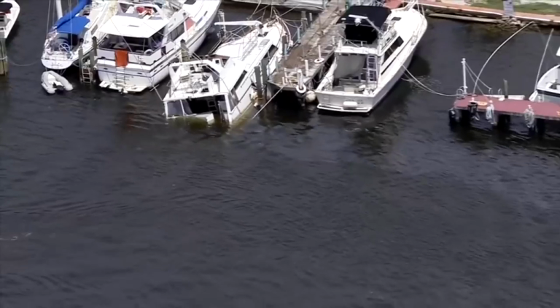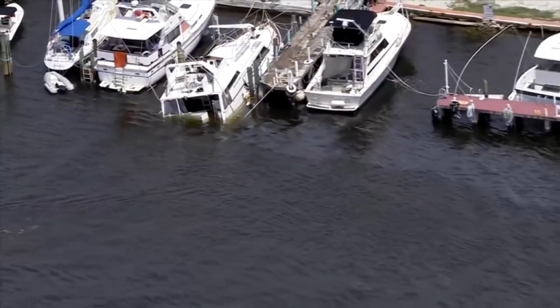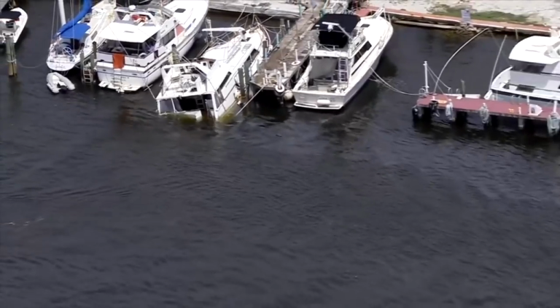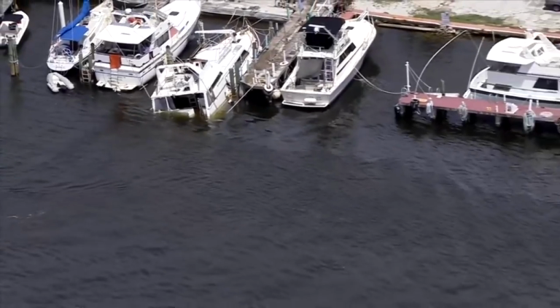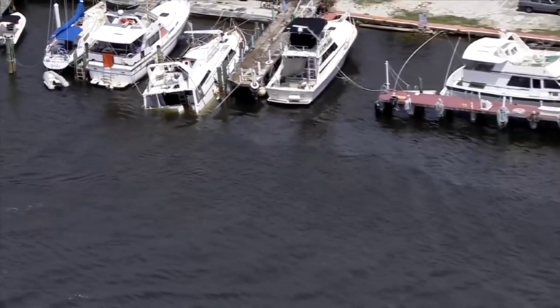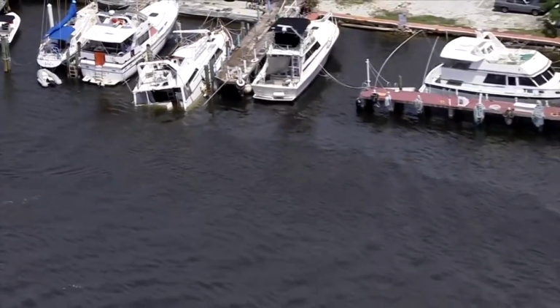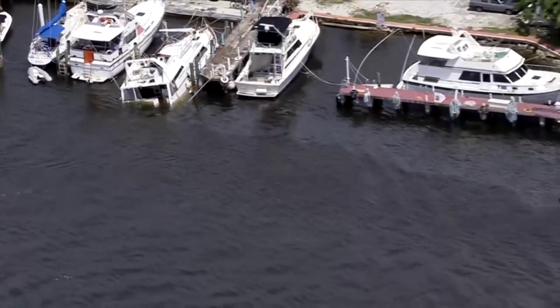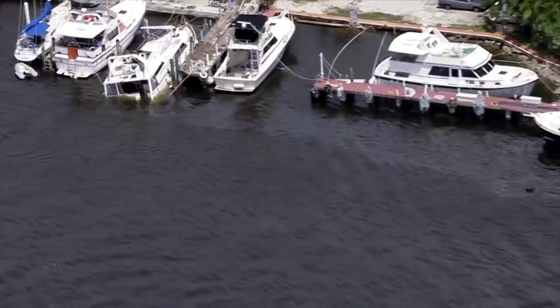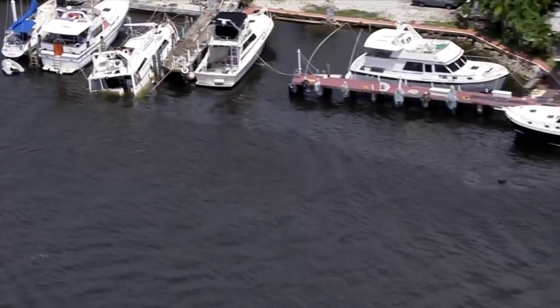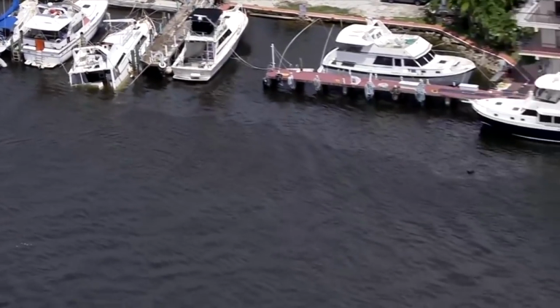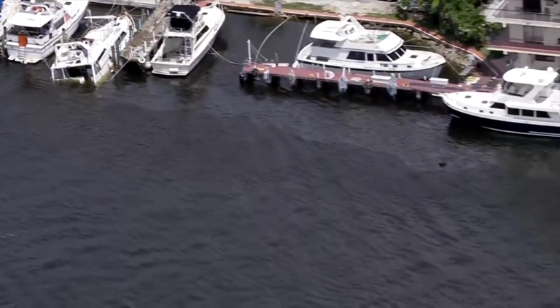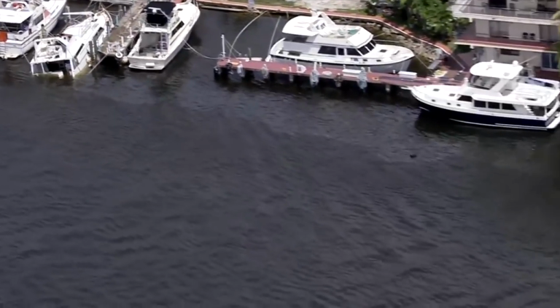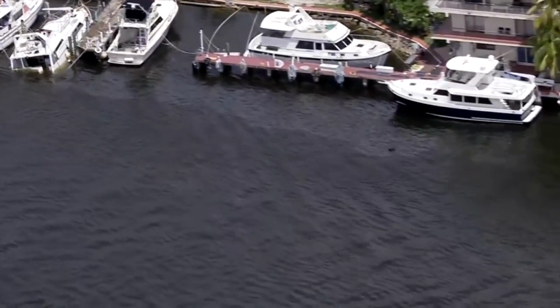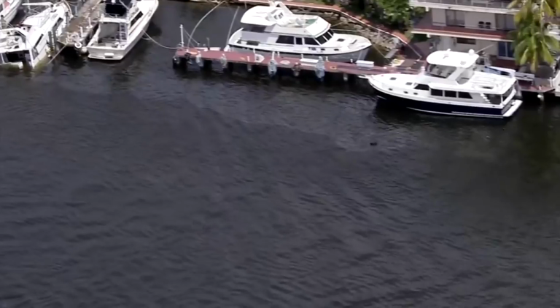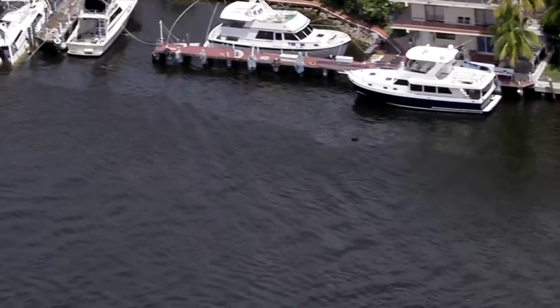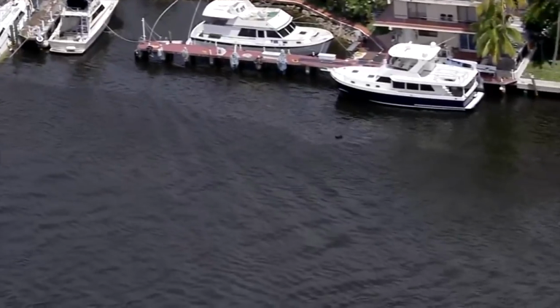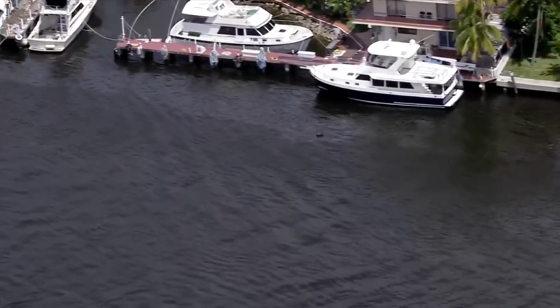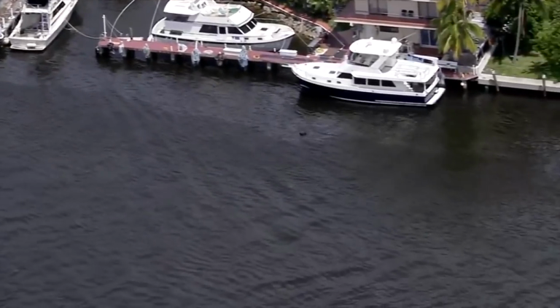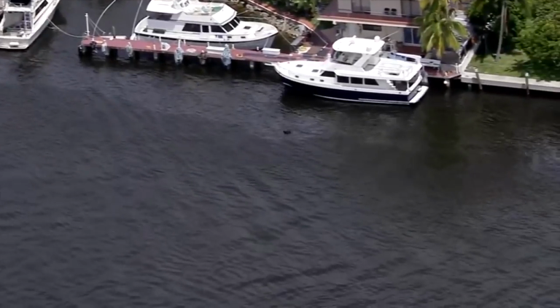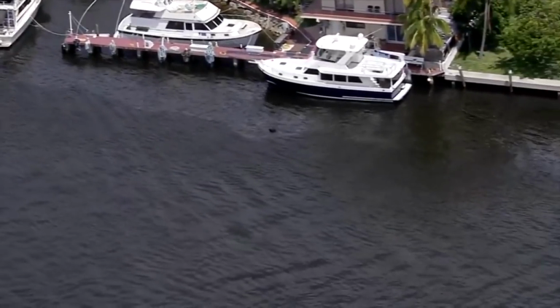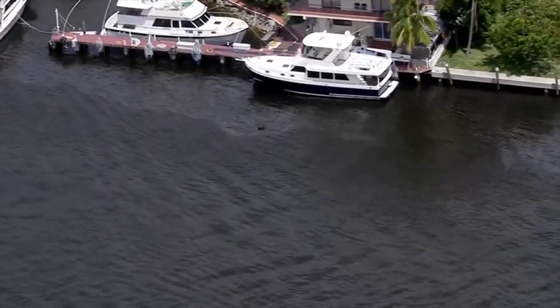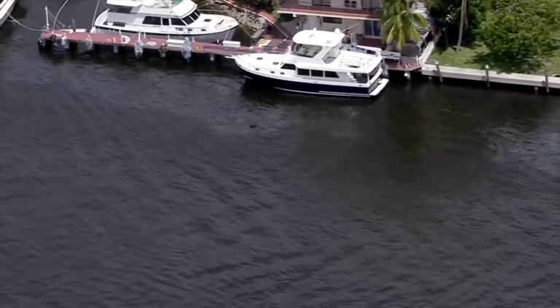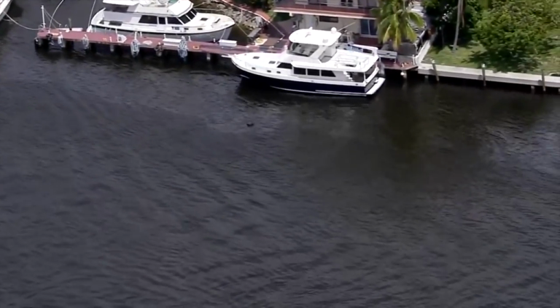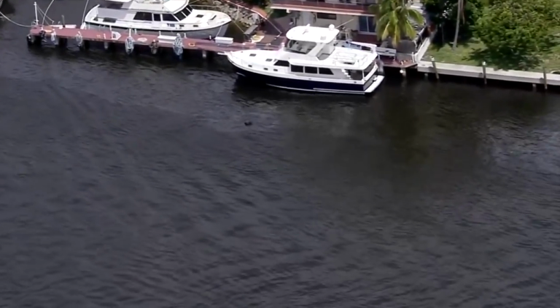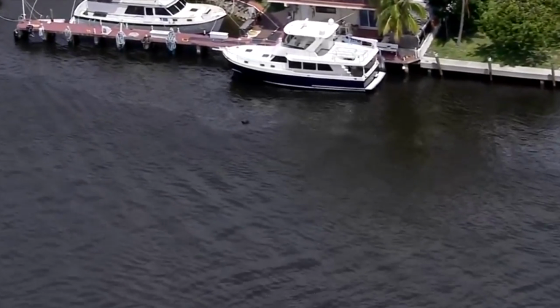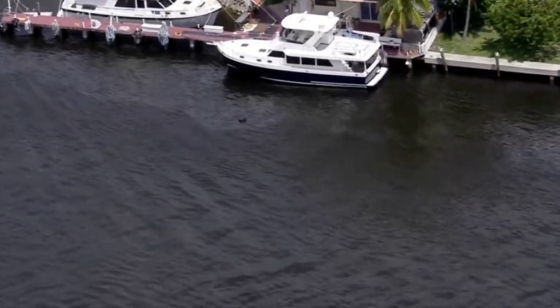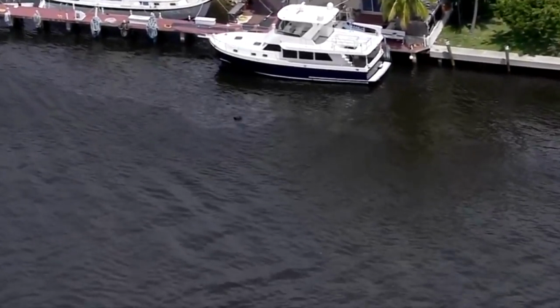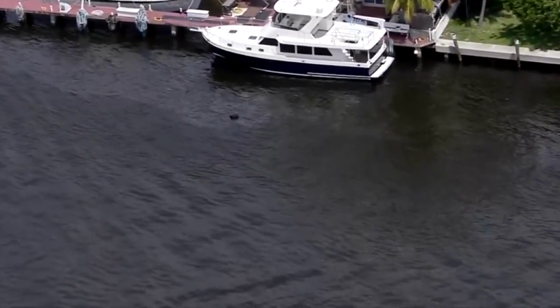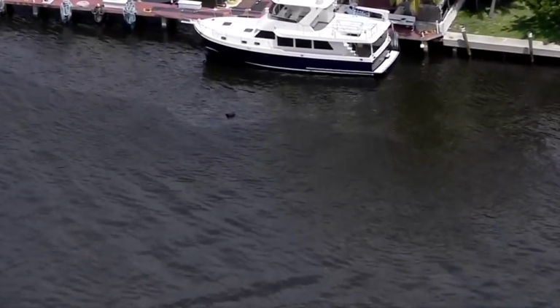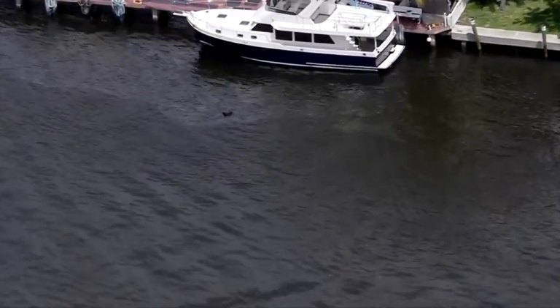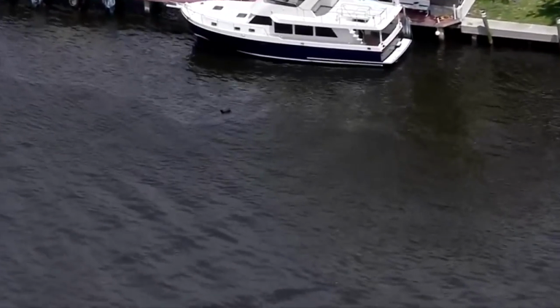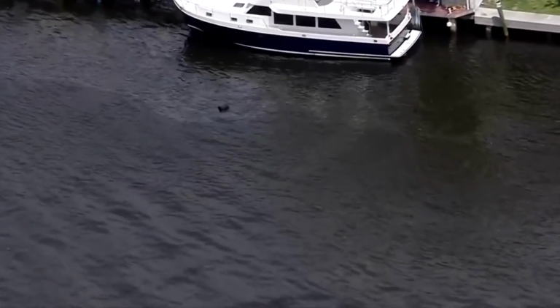The view from above shows the distance the gasoline was able to travel. Broward Sheriff Fire Rescue estimating at least 10 to 20 gallons have been spilled.